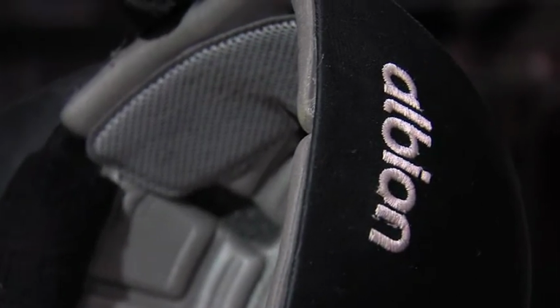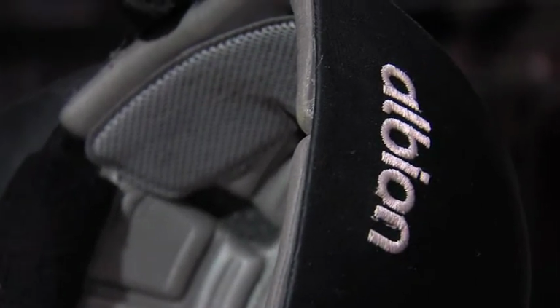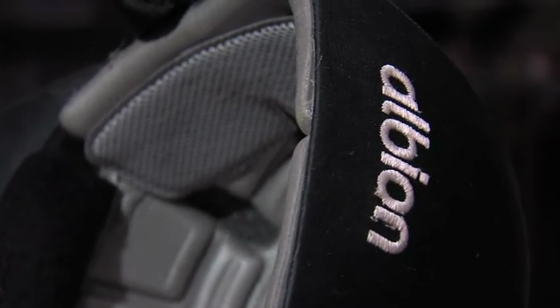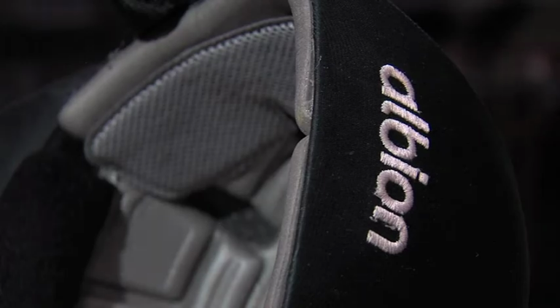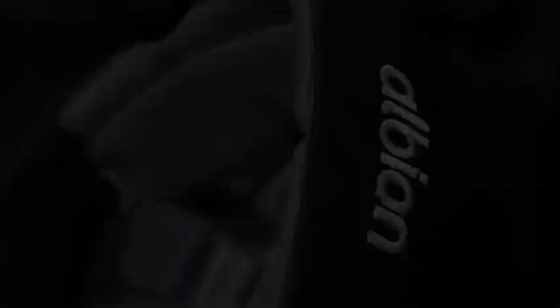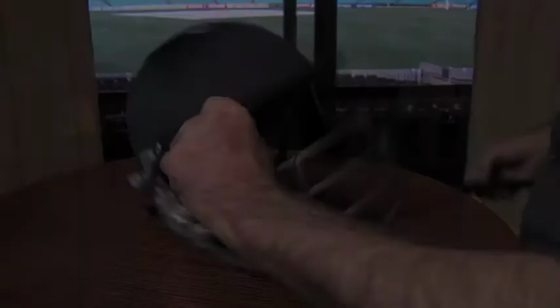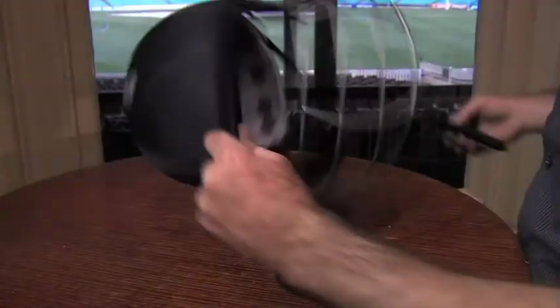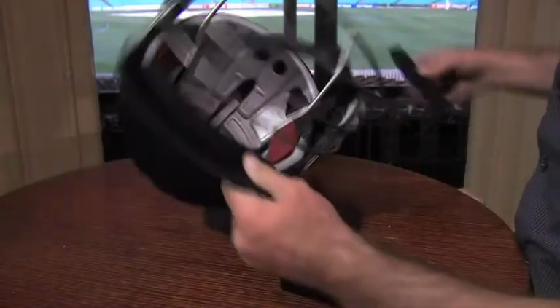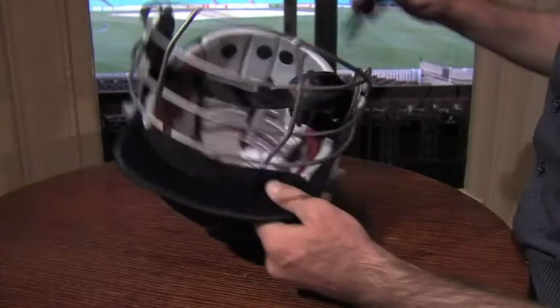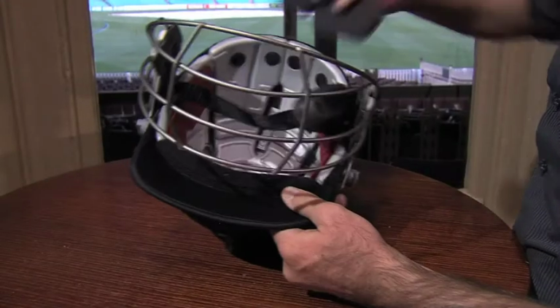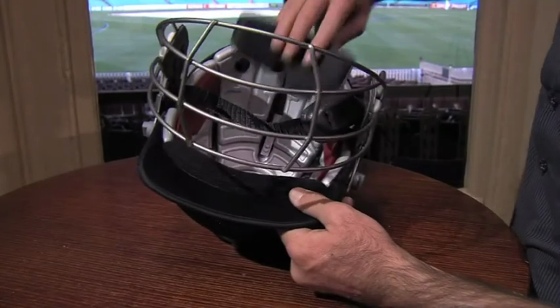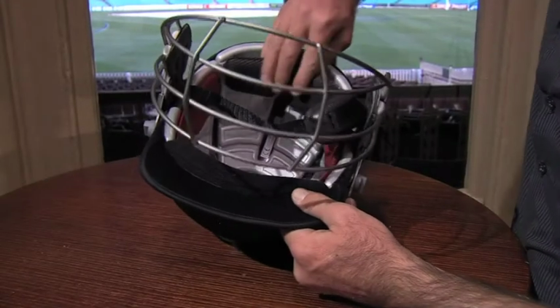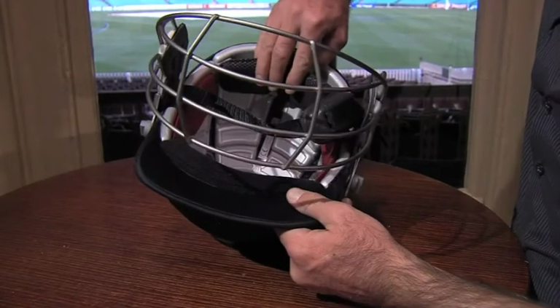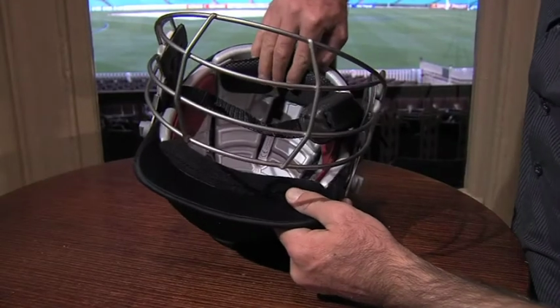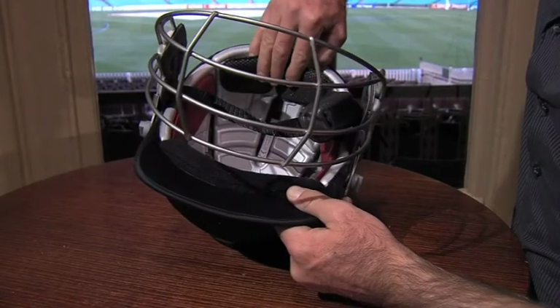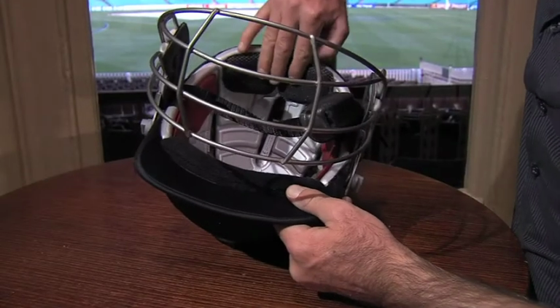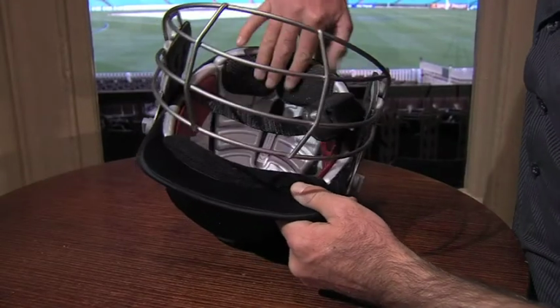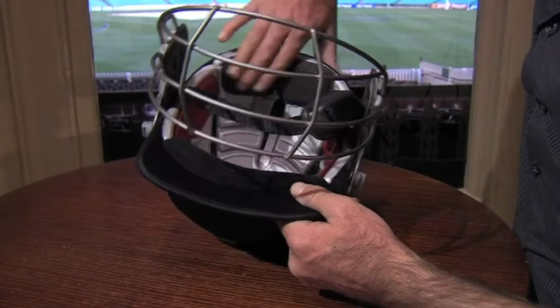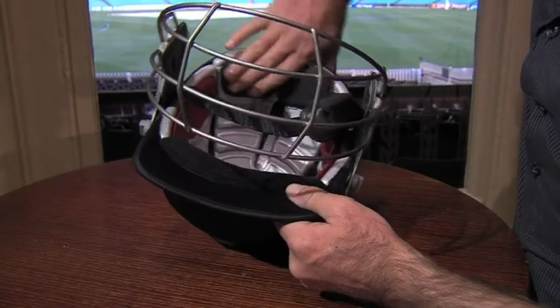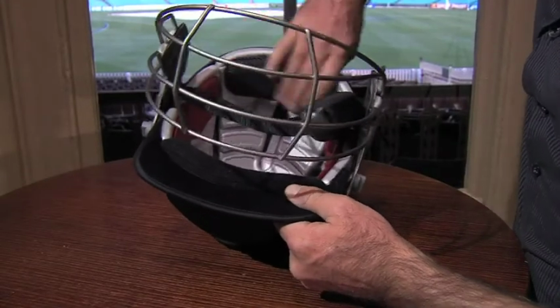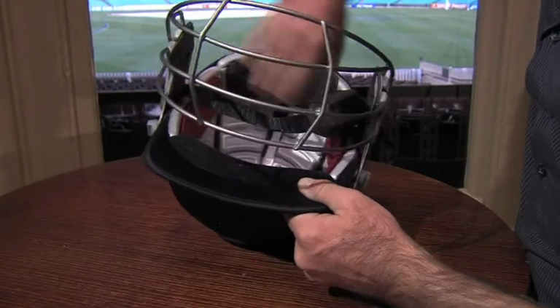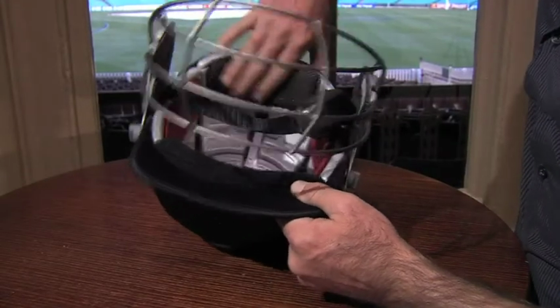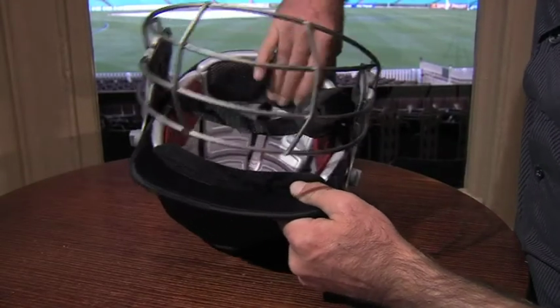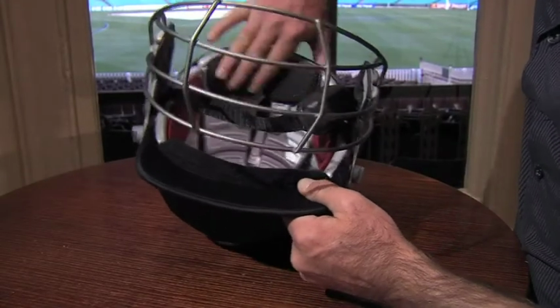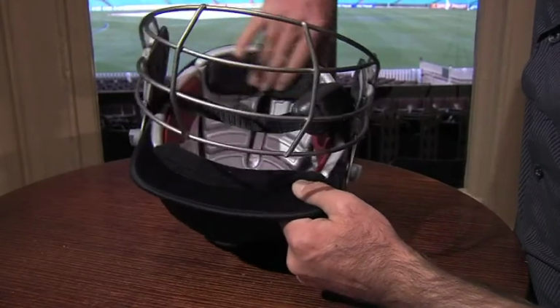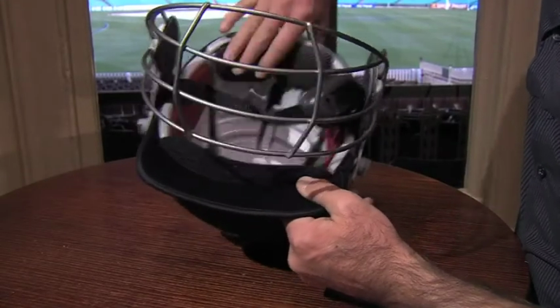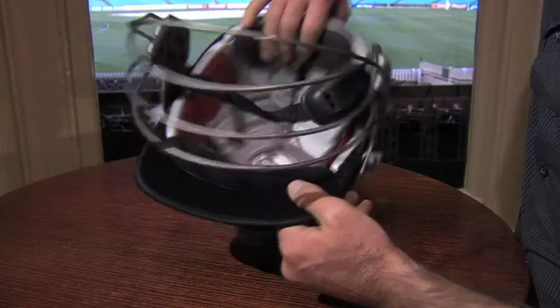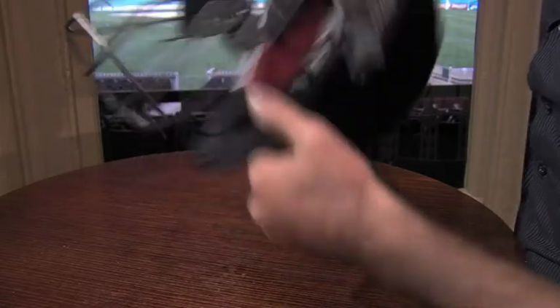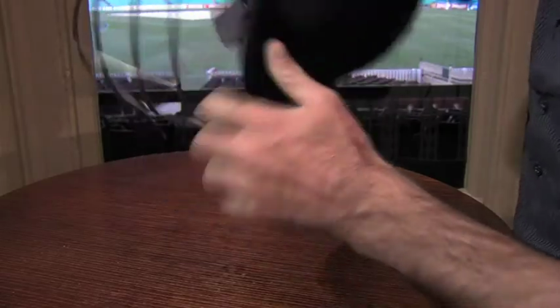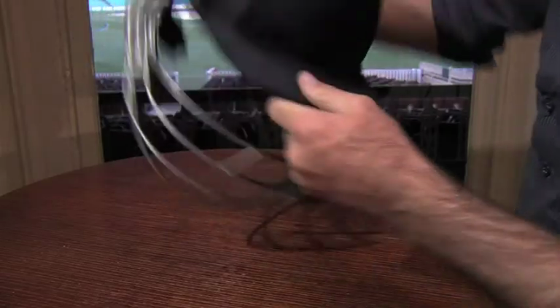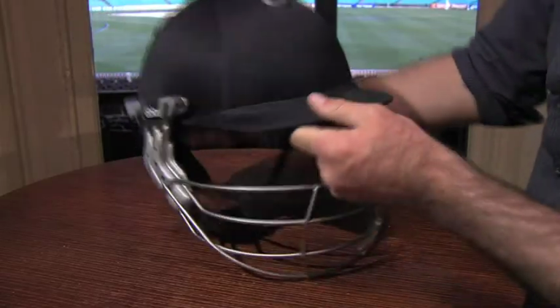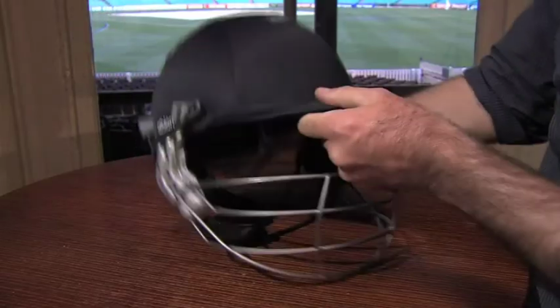Not only can they become a bit on the nose from the perspiration of the long innings, but maintaining their integrity improves the comfort they provide.